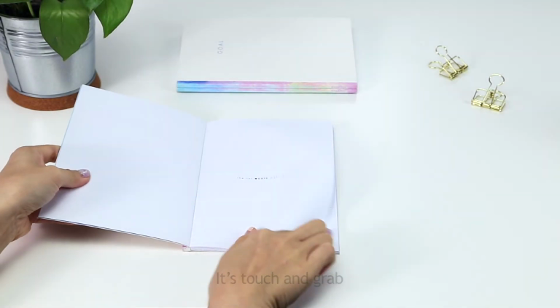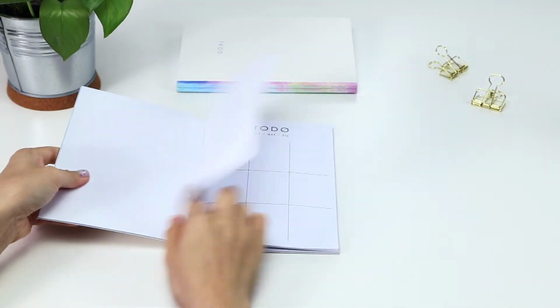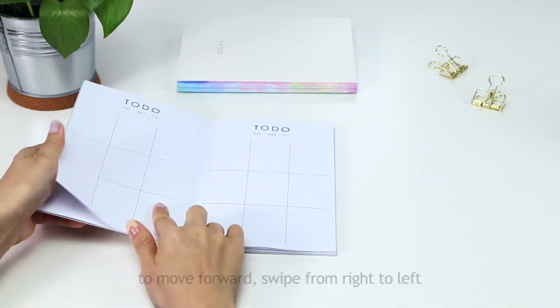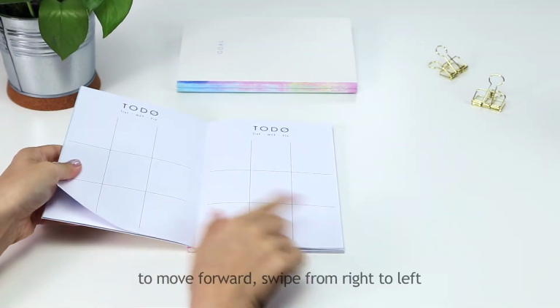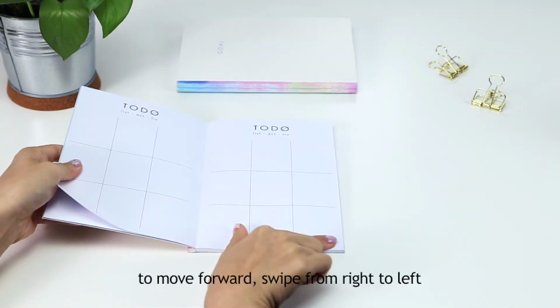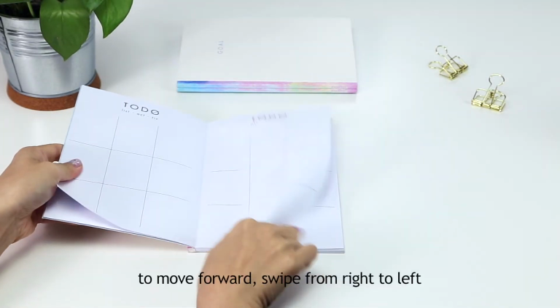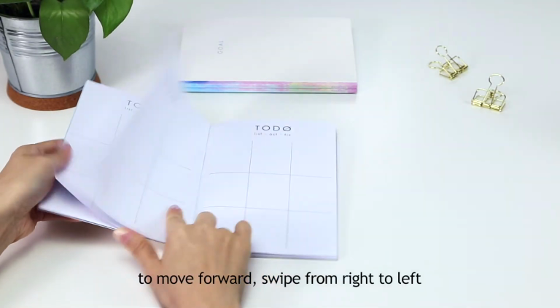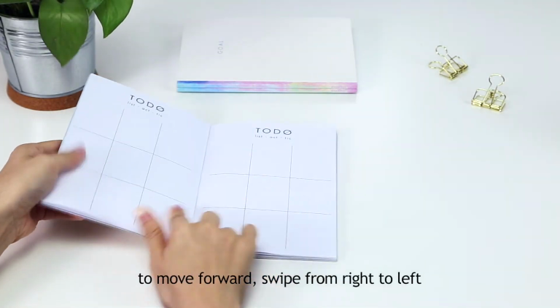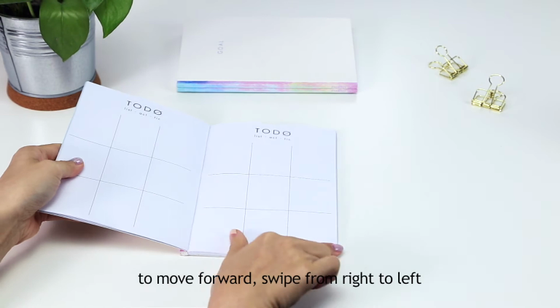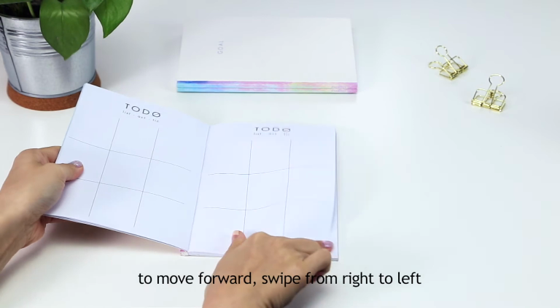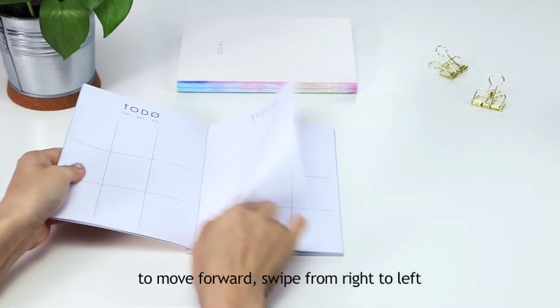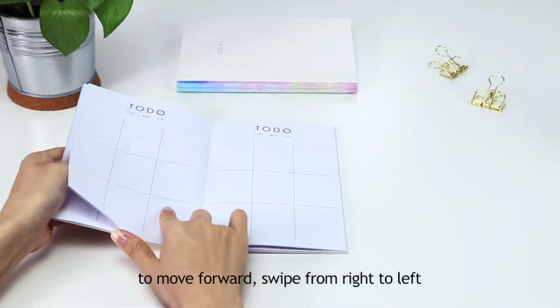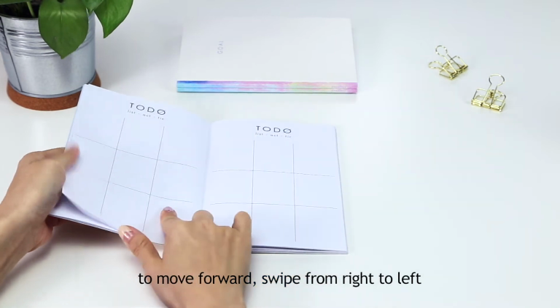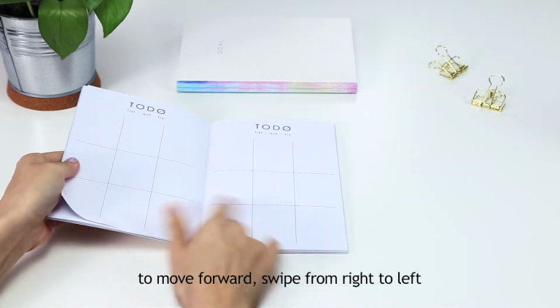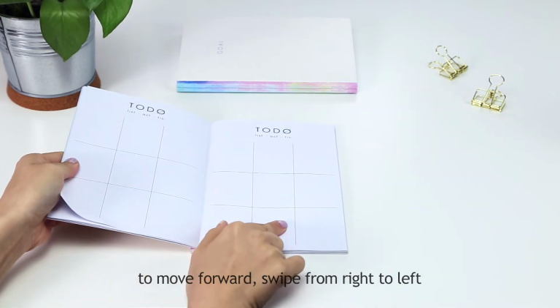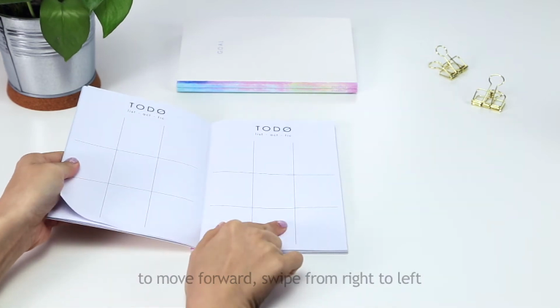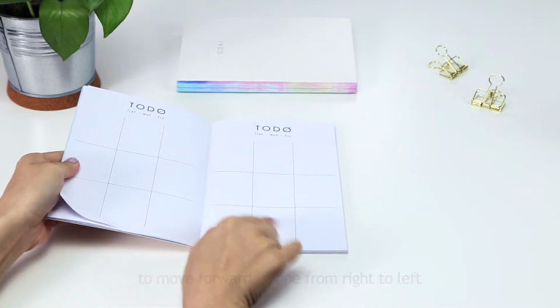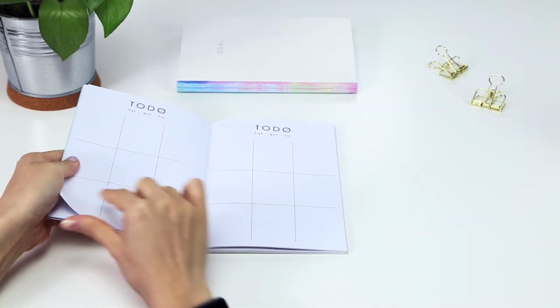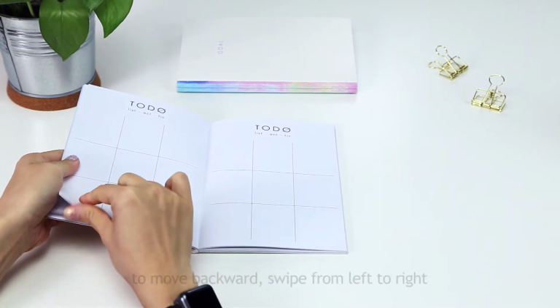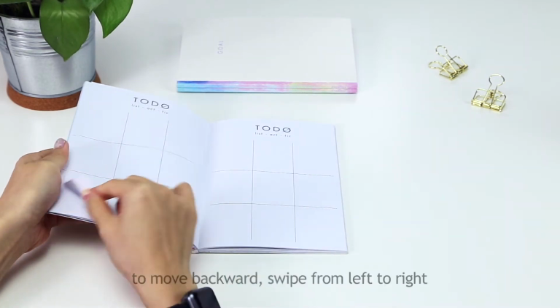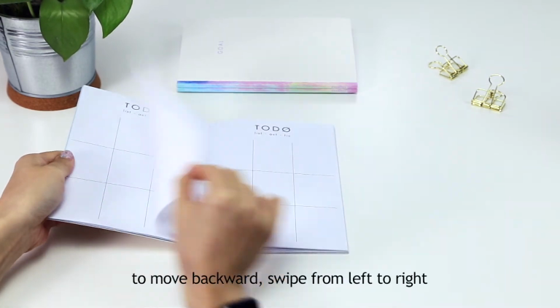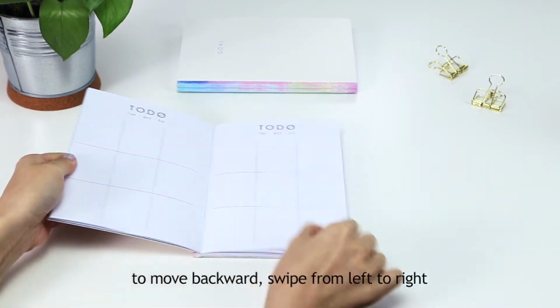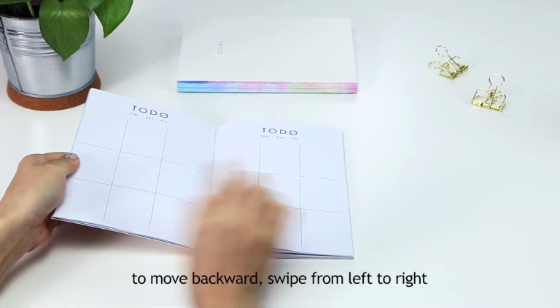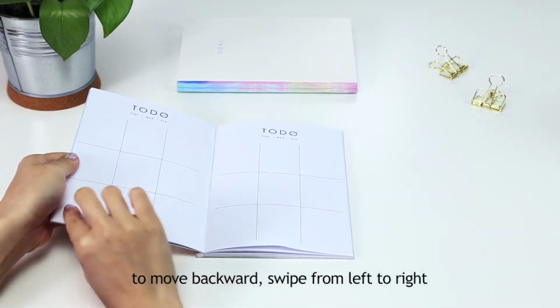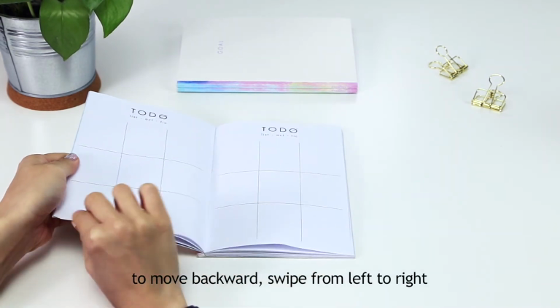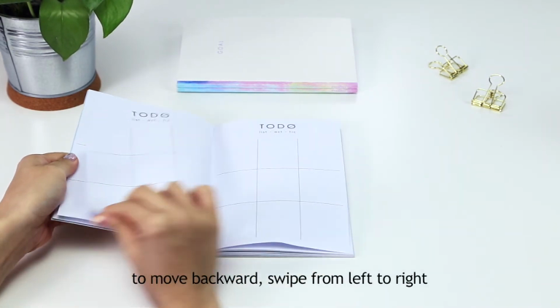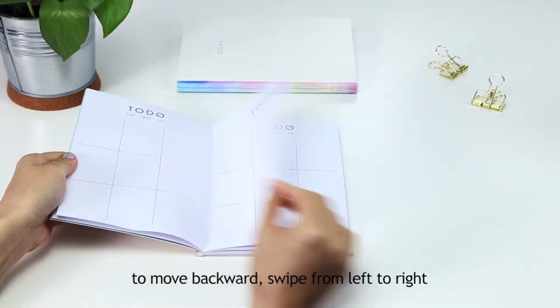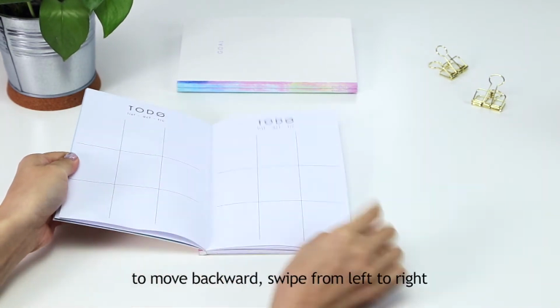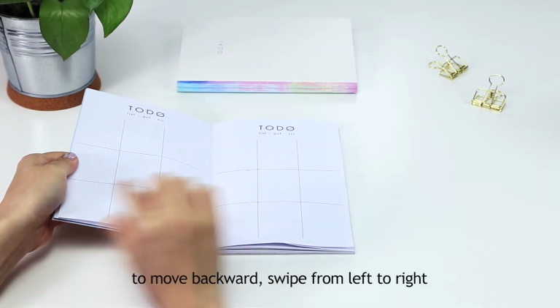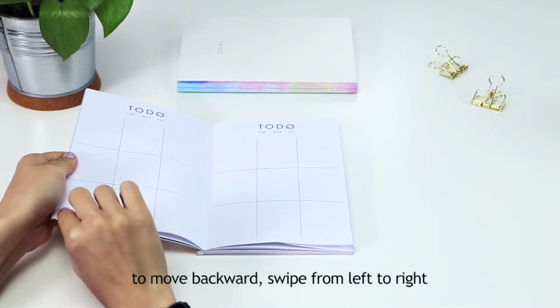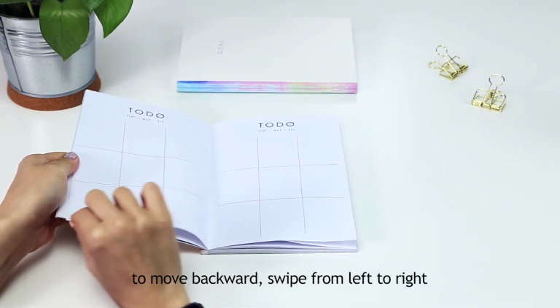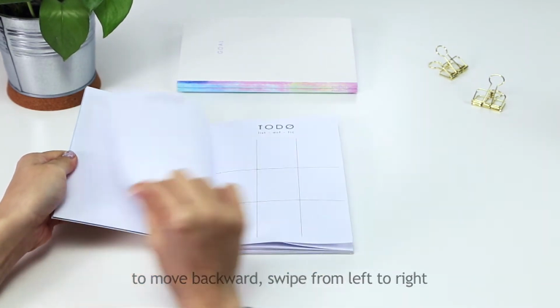To move forward, swipe from right to left. To move backward, swipe from left to right.